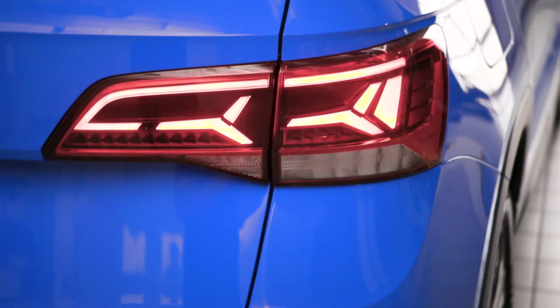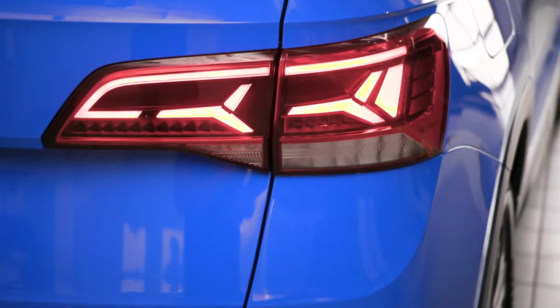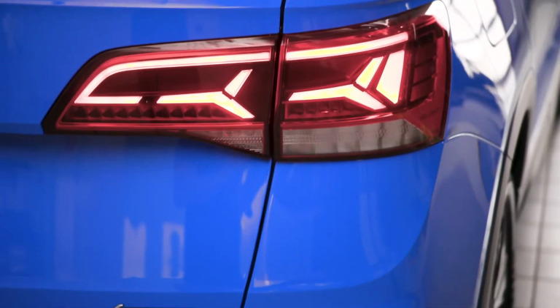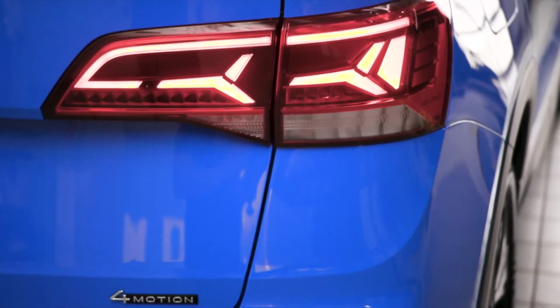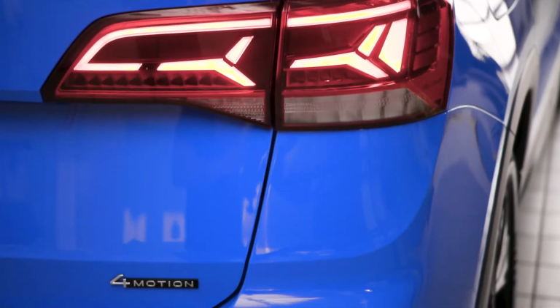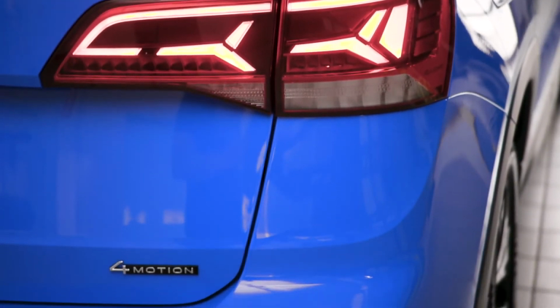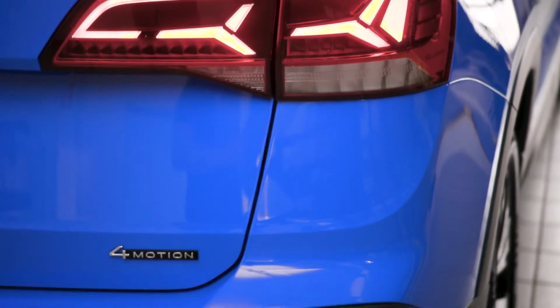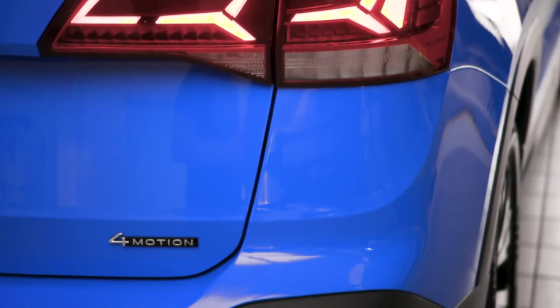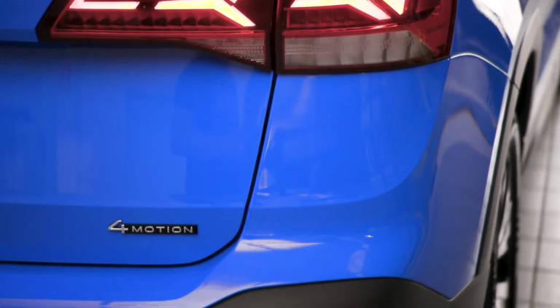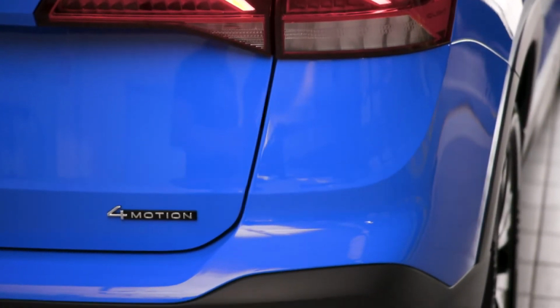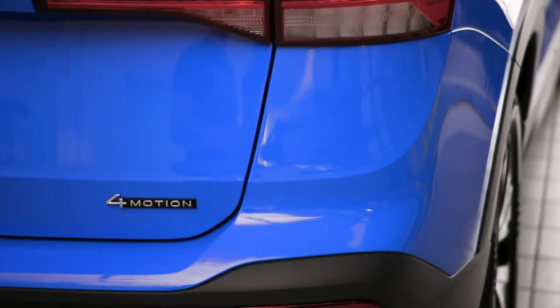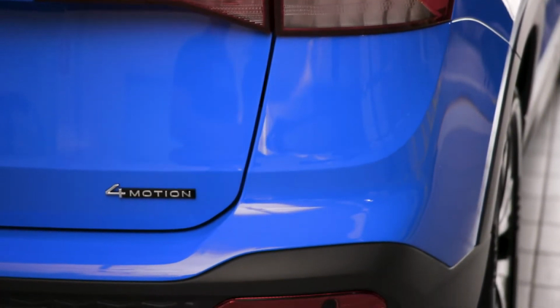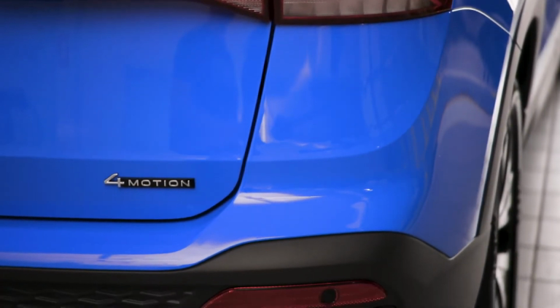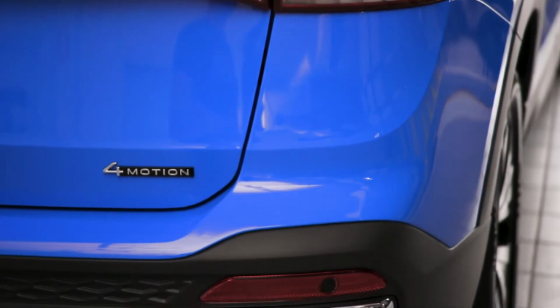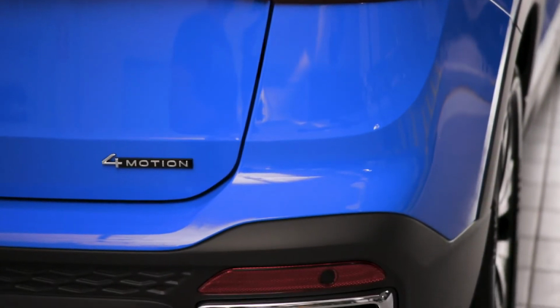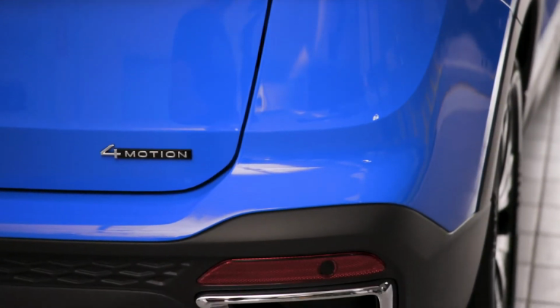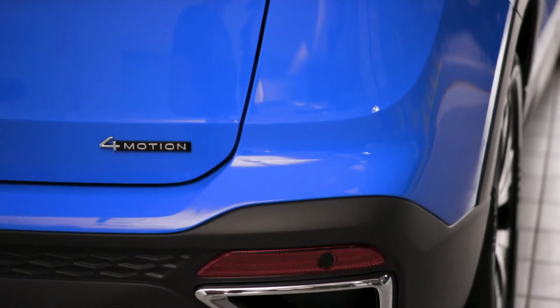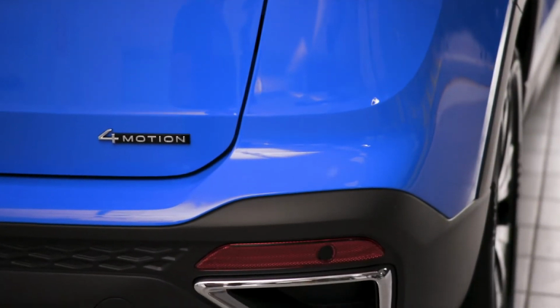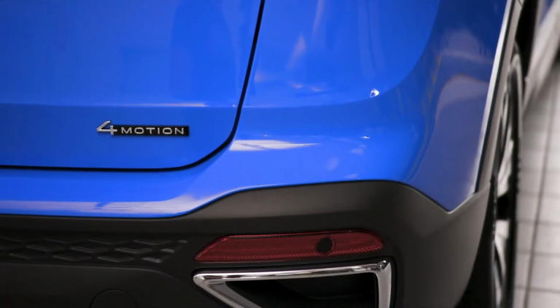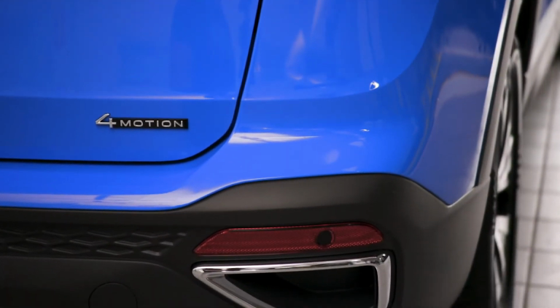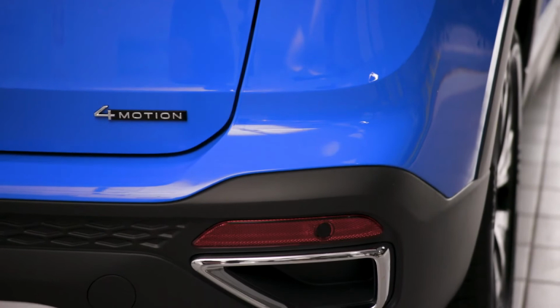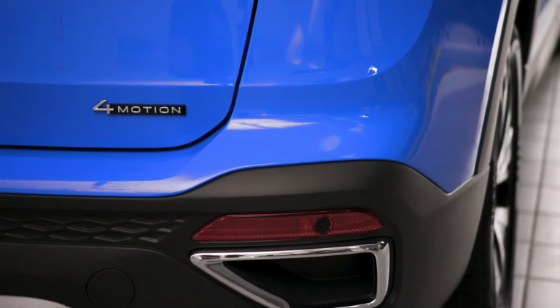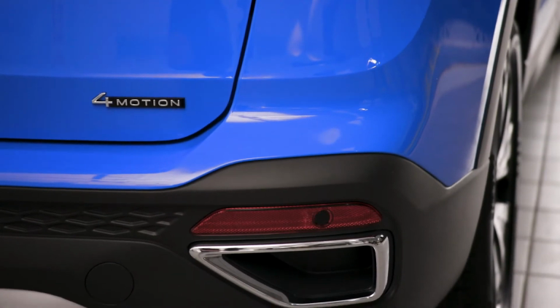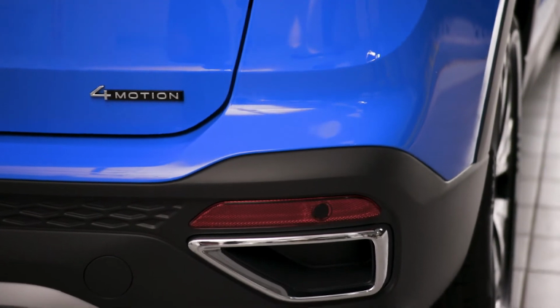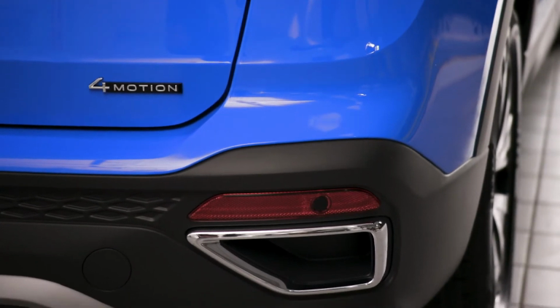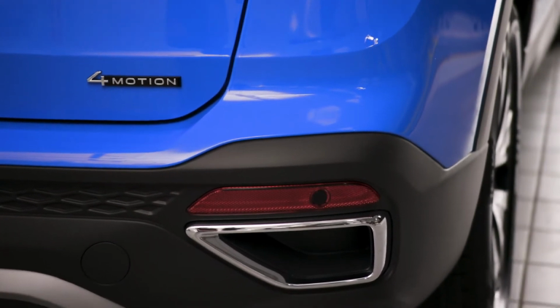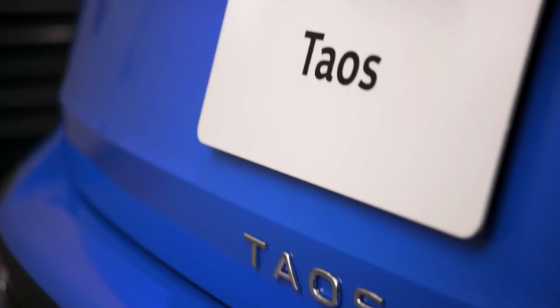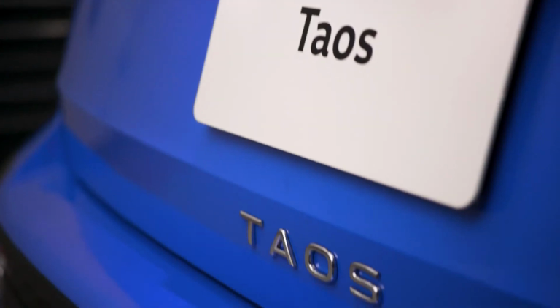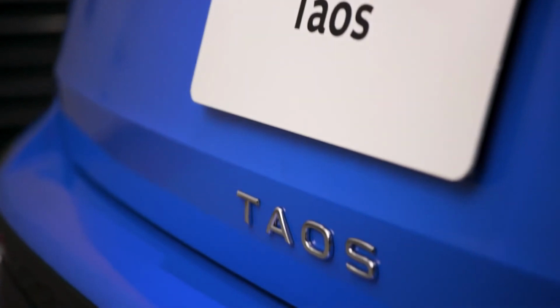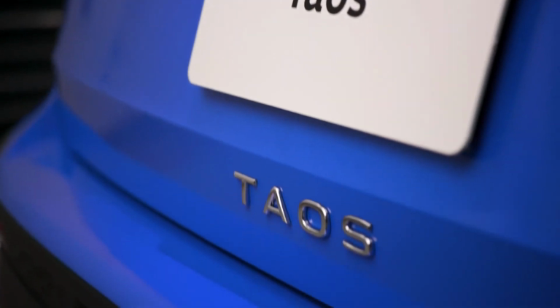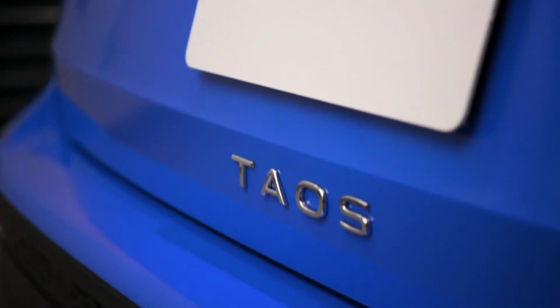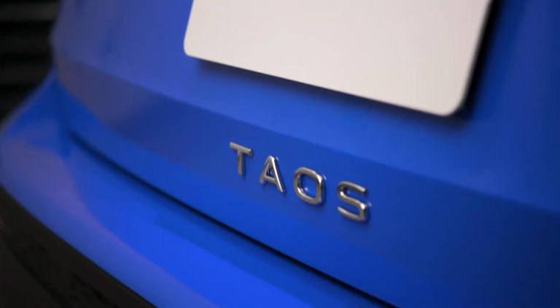Out back, an elegant rear diffuser, spoiler, and LED tail lamp finish the package.